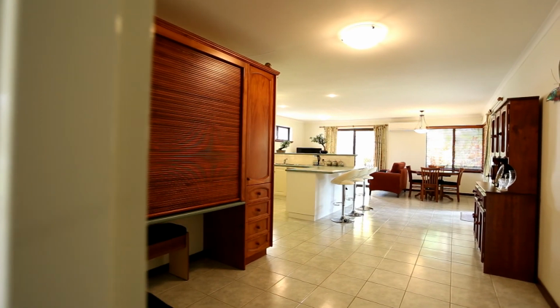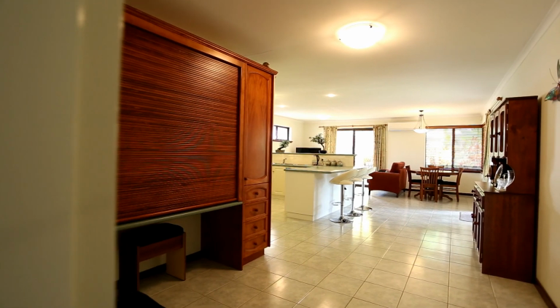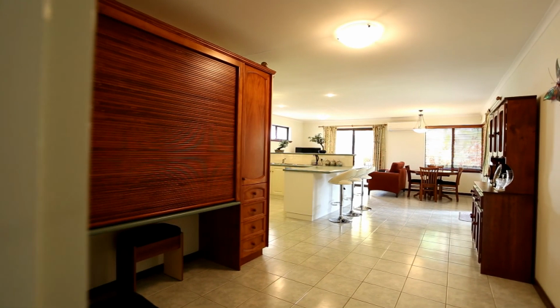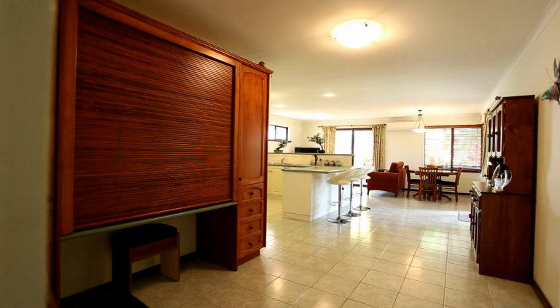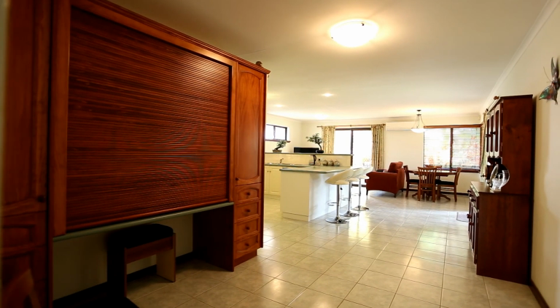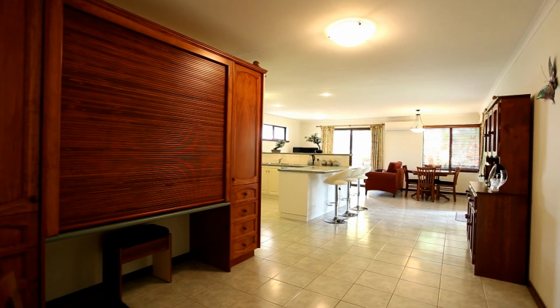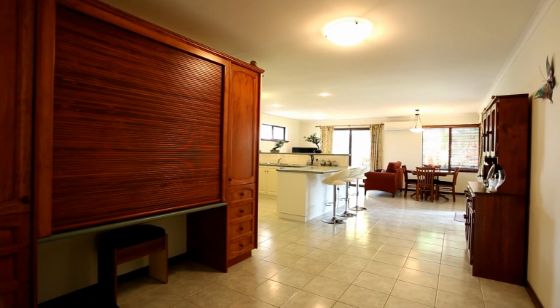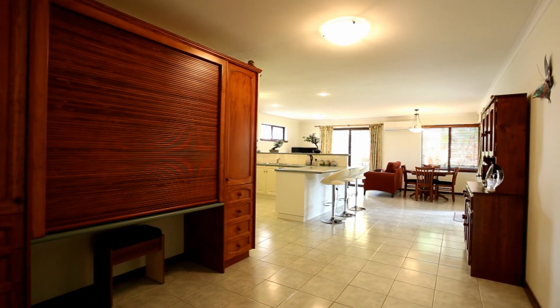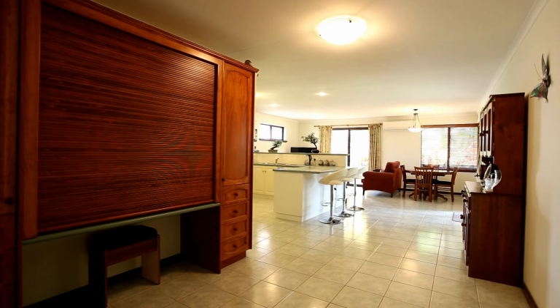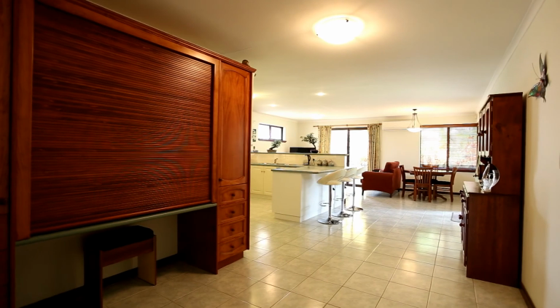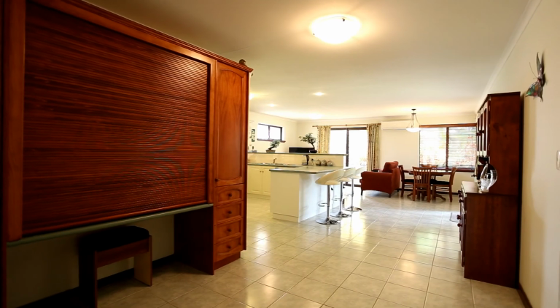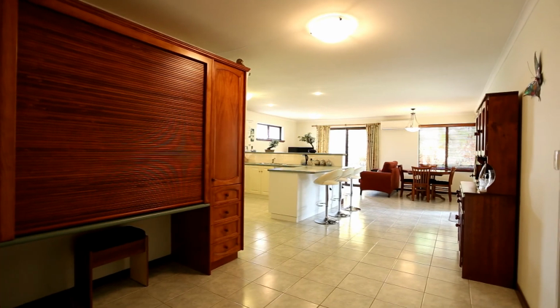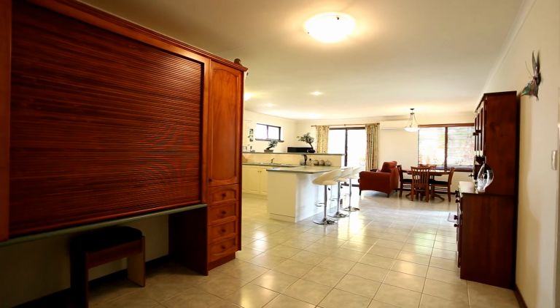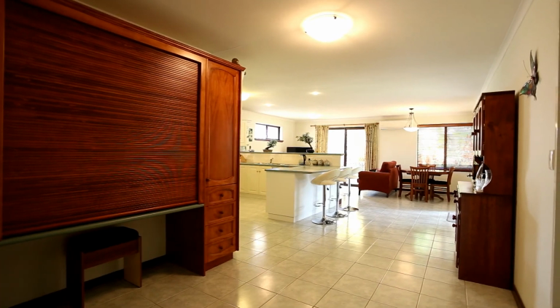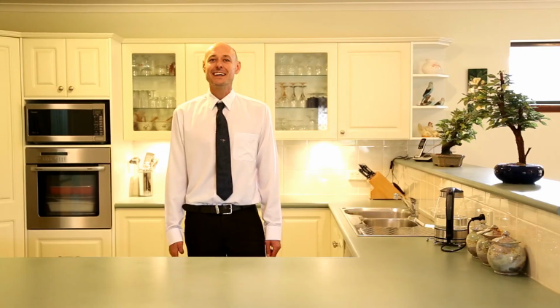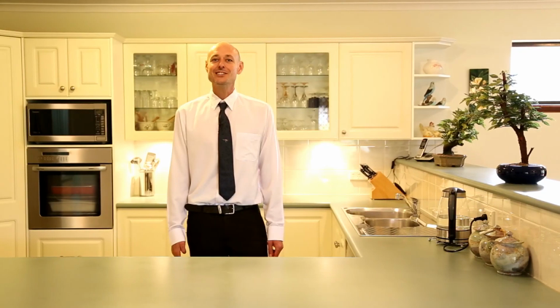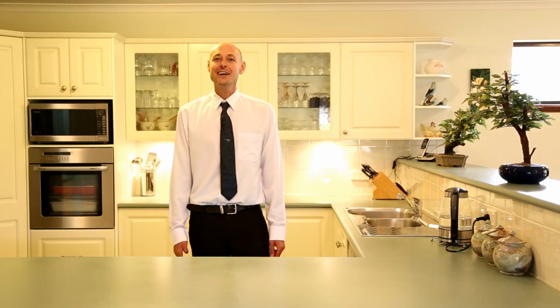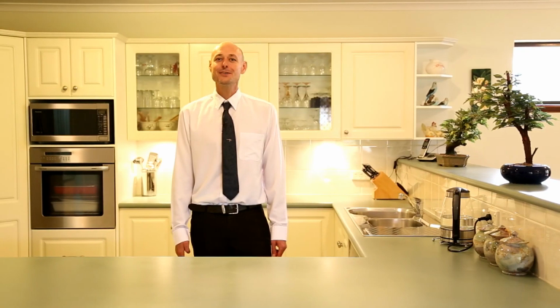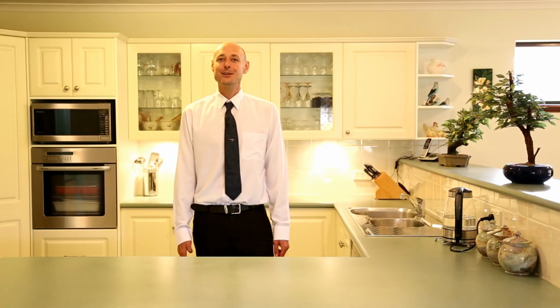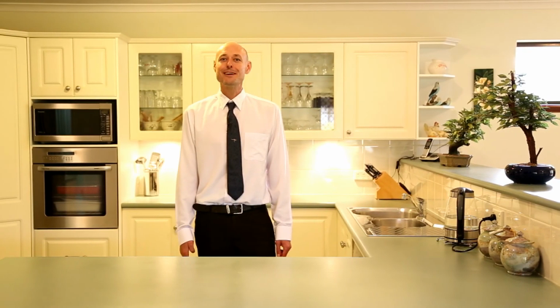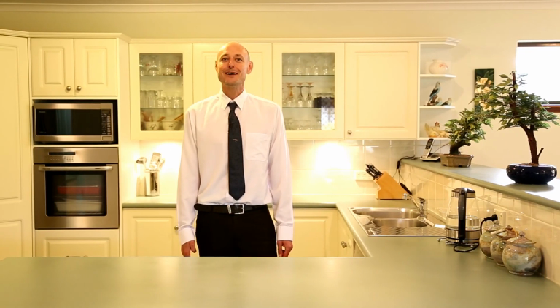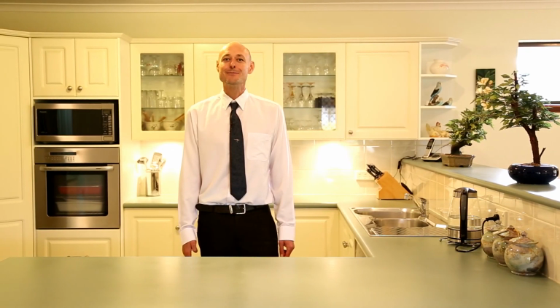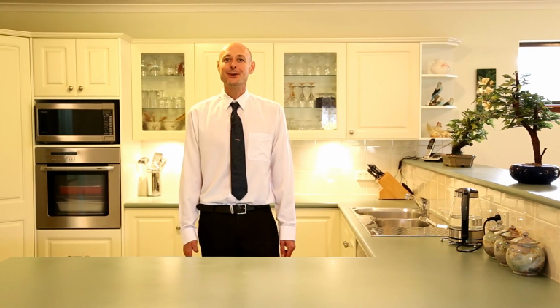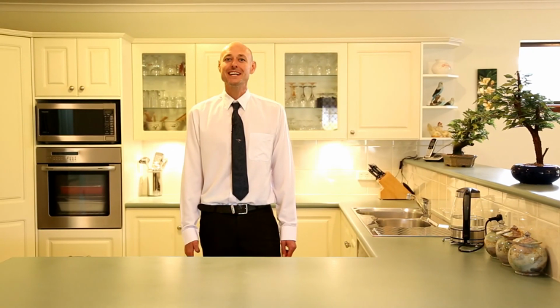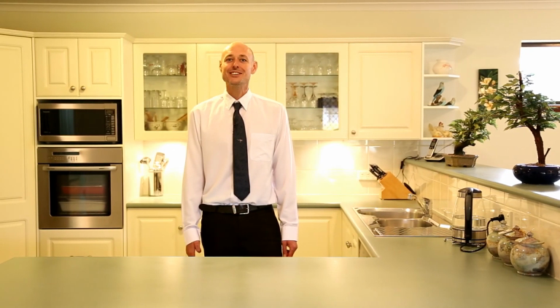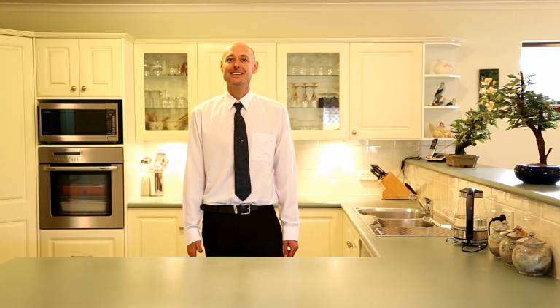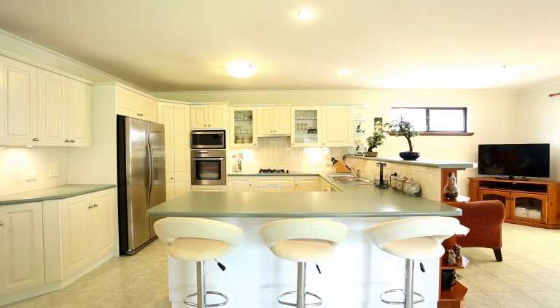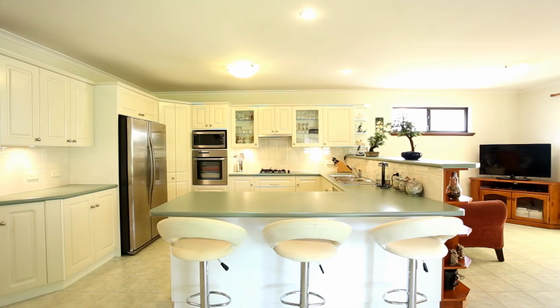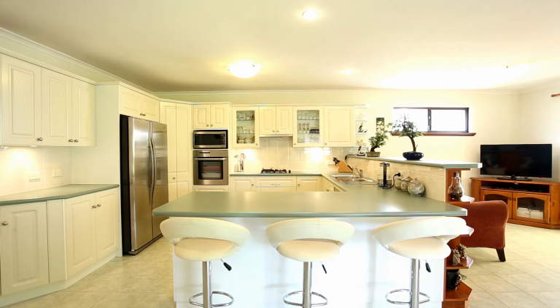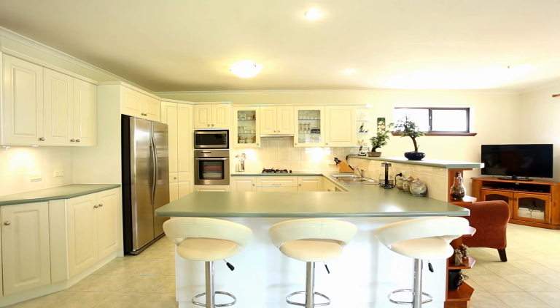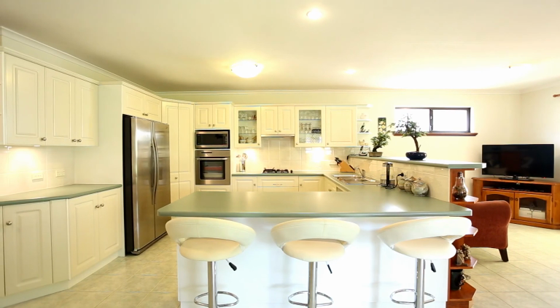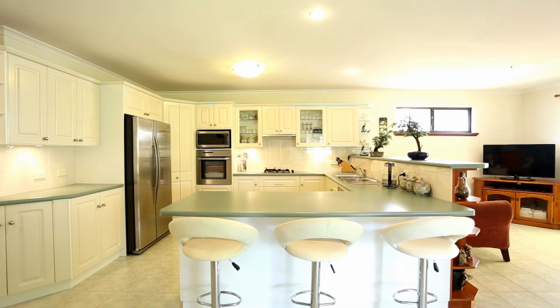At the centre of the home we have the open plan living and dining, and check out this fully renovated modern kitchen. It really ticks all the boxes.